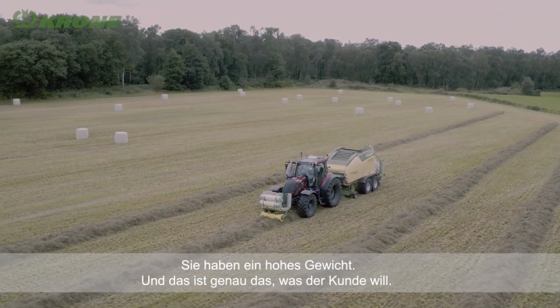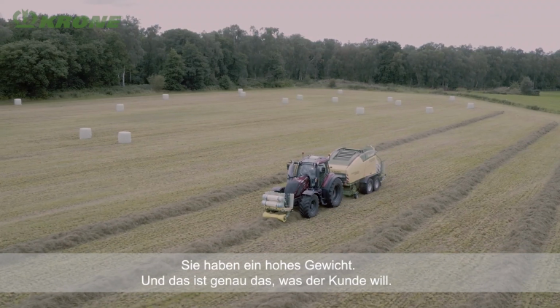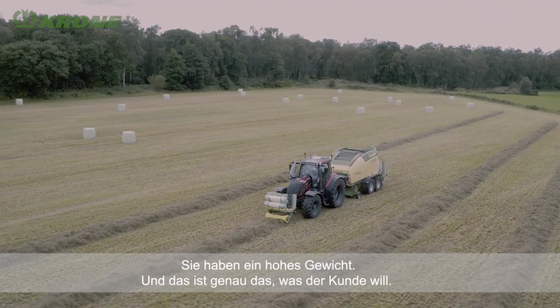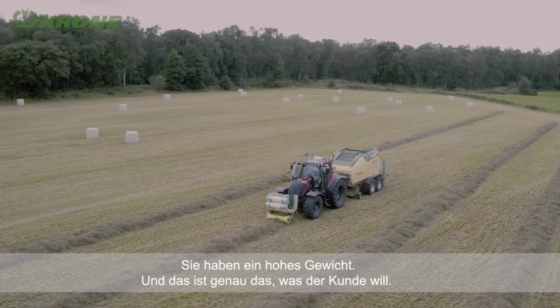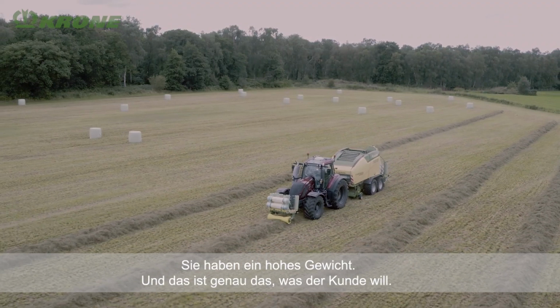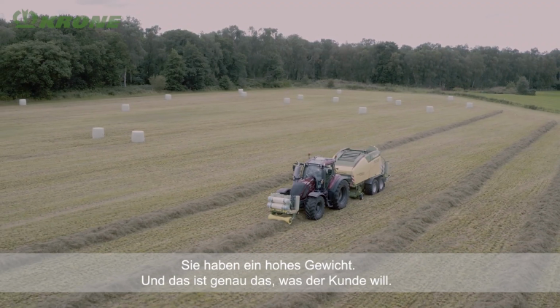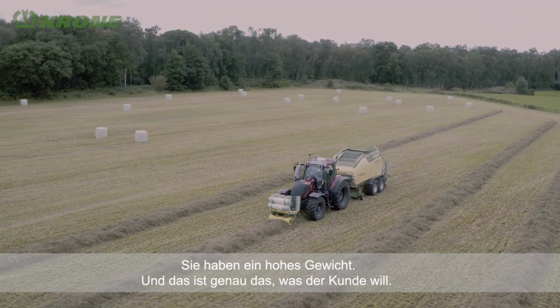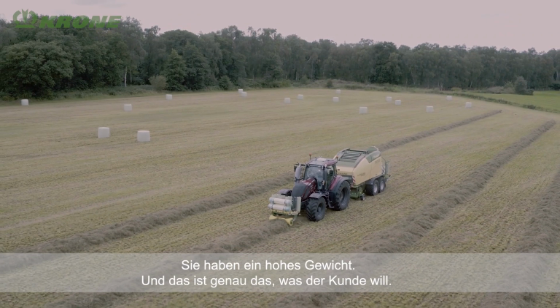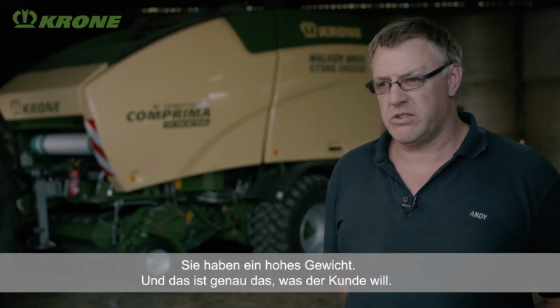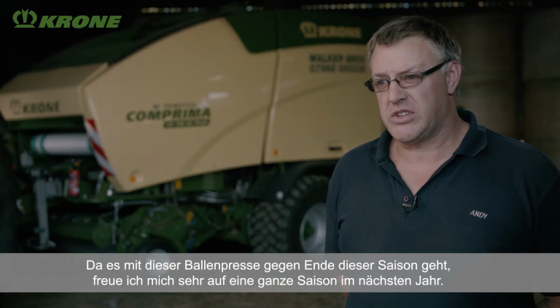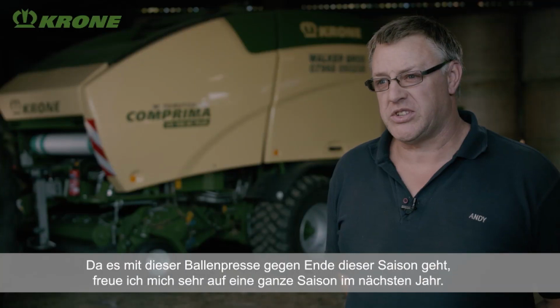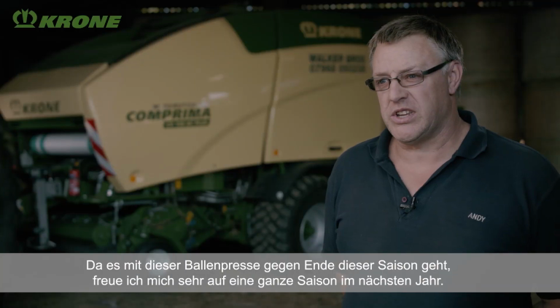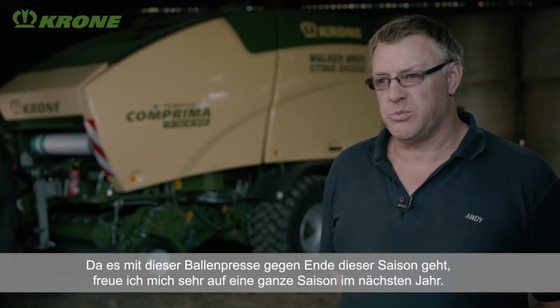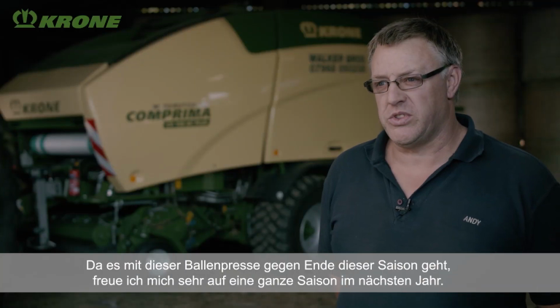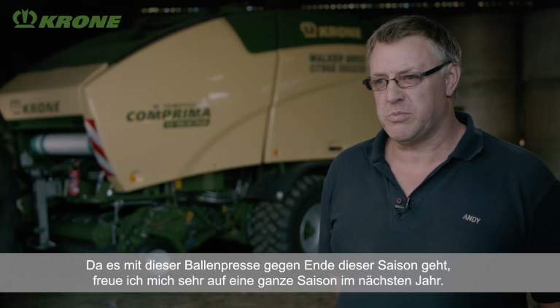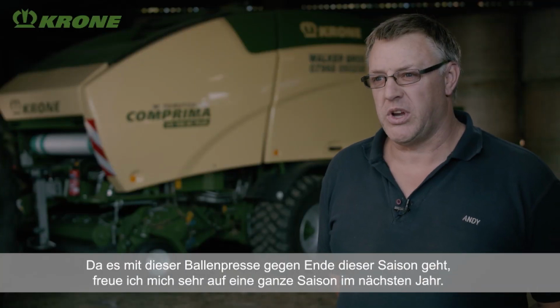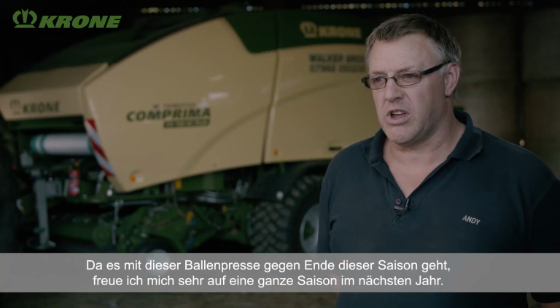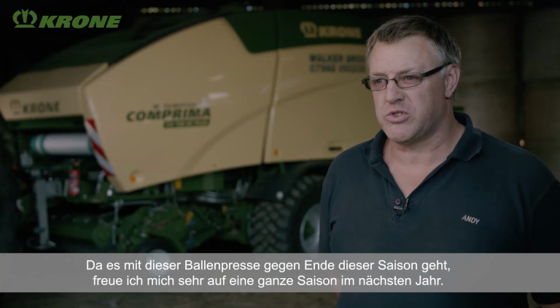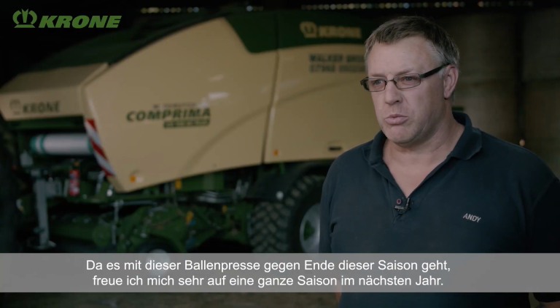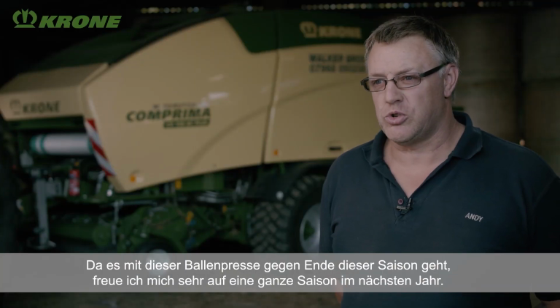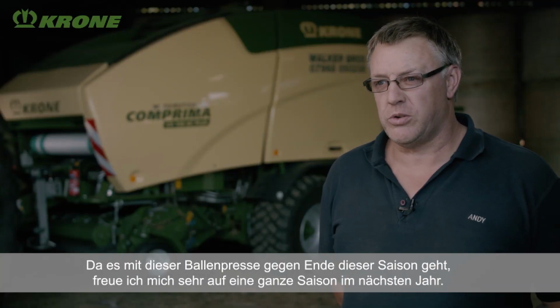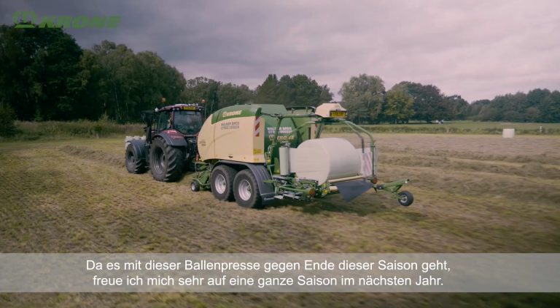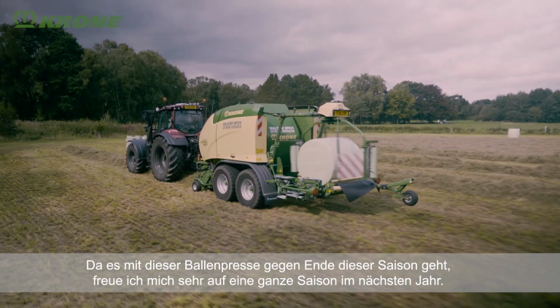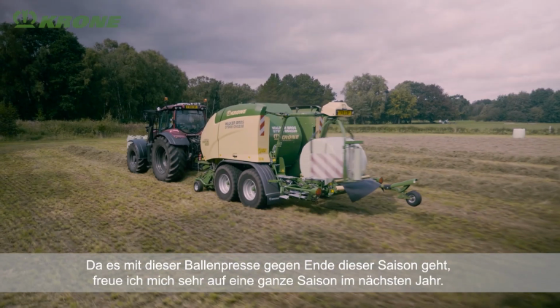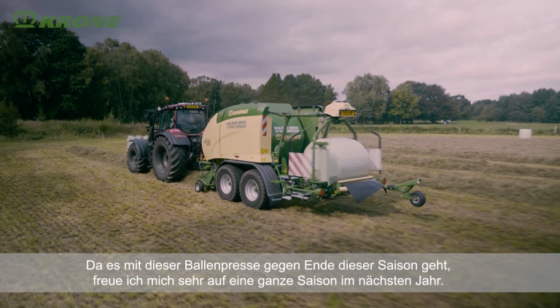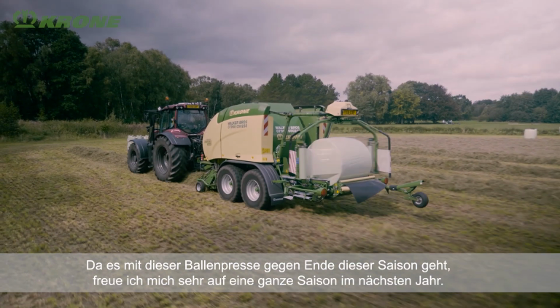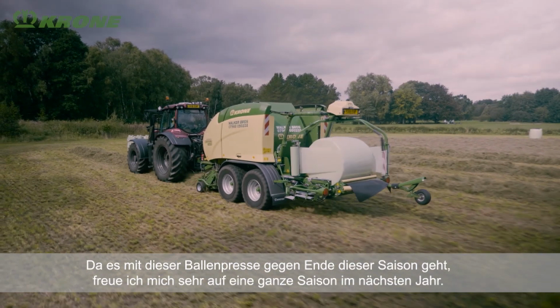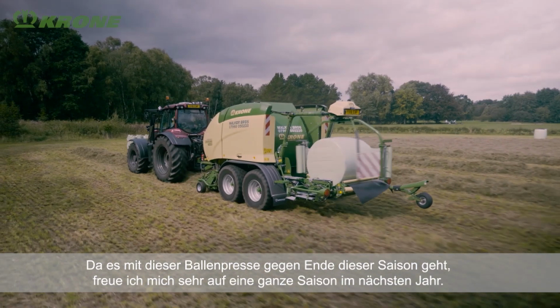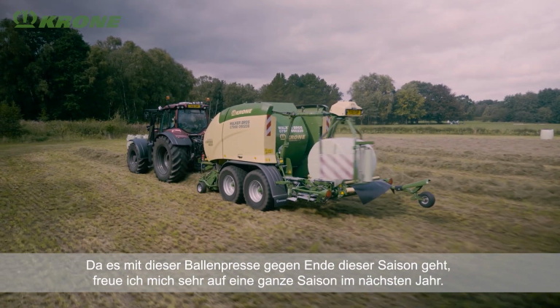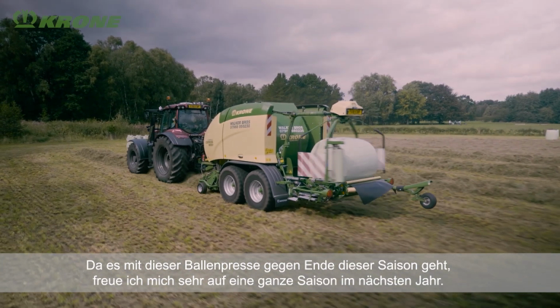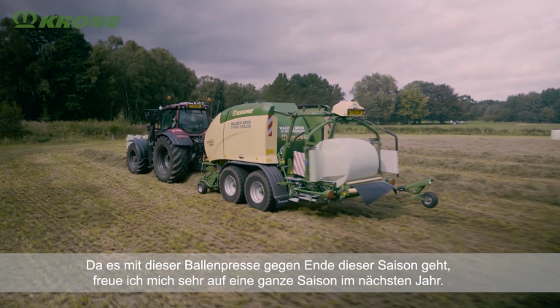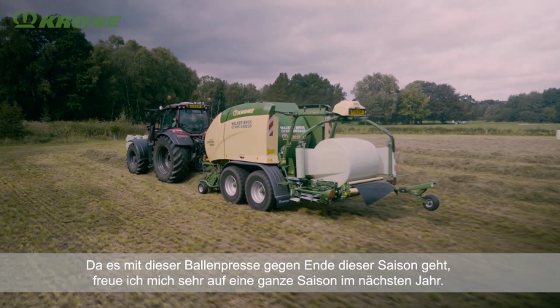As it's coming towards the end of this season with this baler, I'm so much looking forward to a full season of it next year.